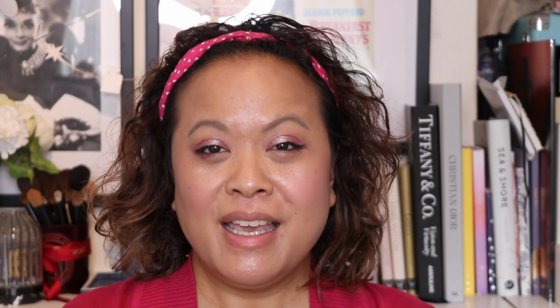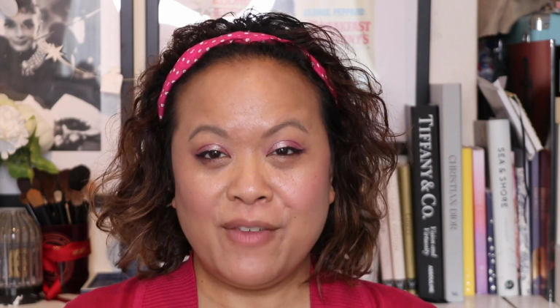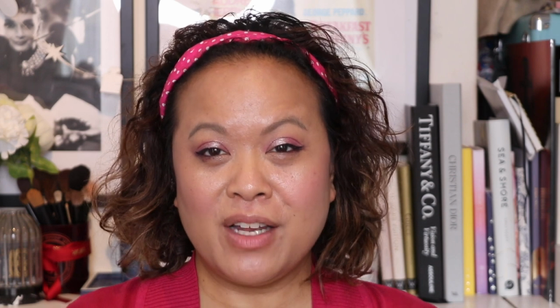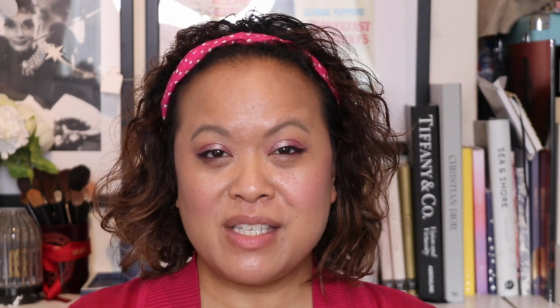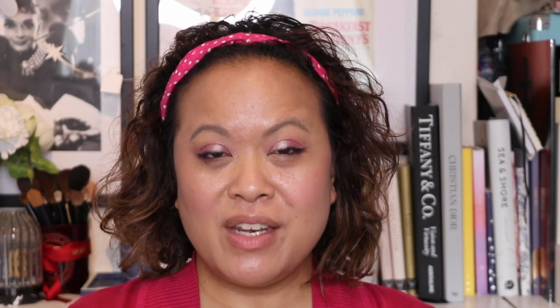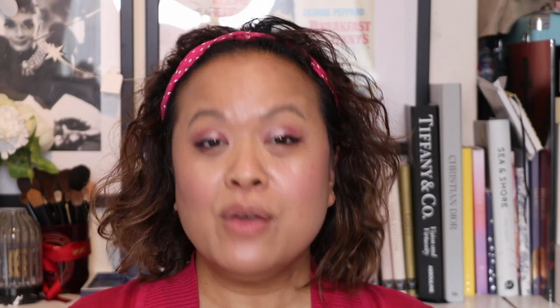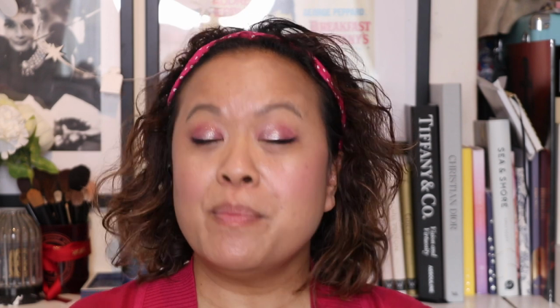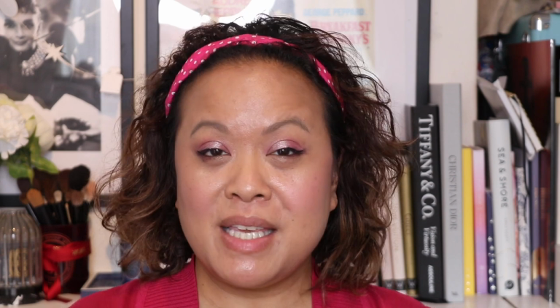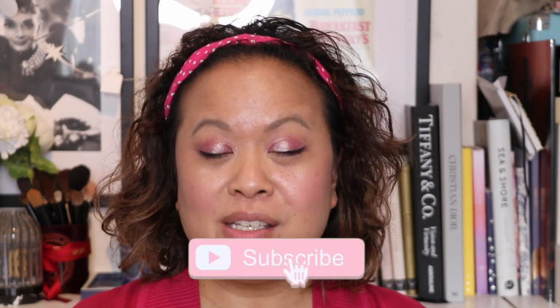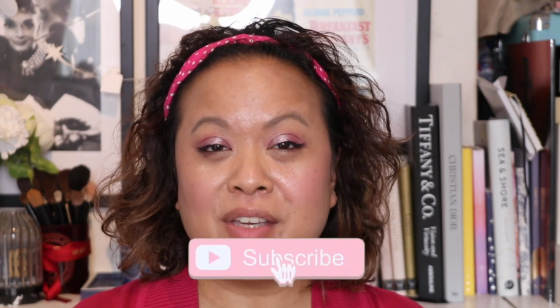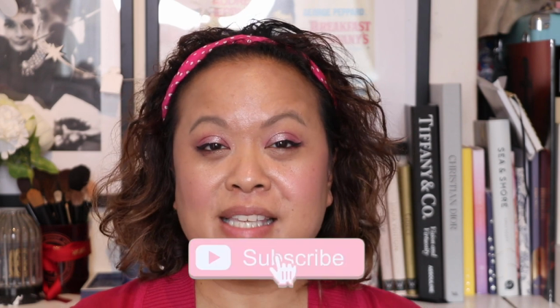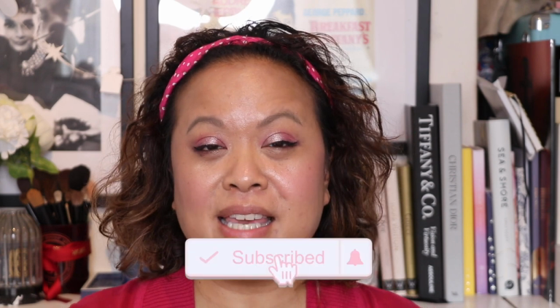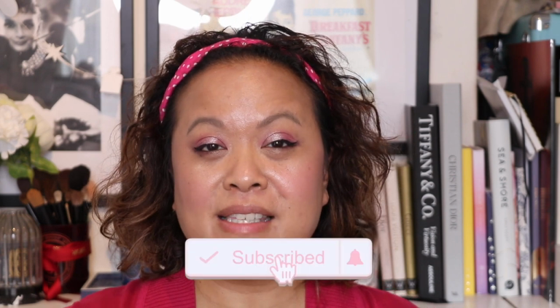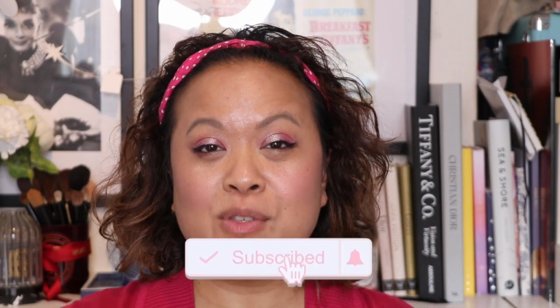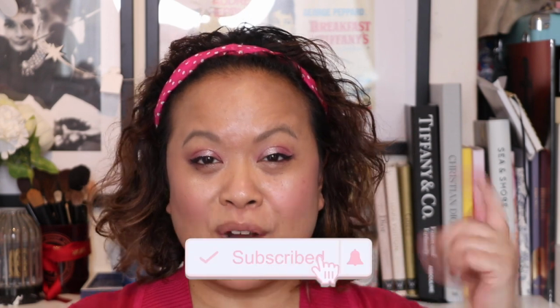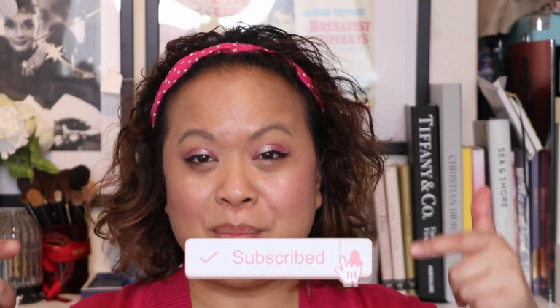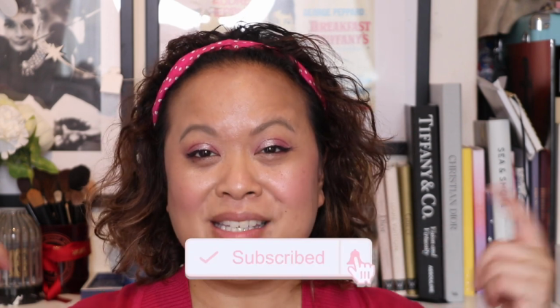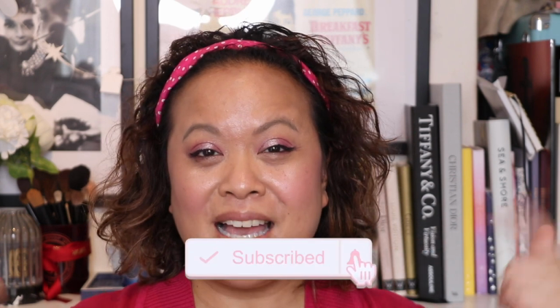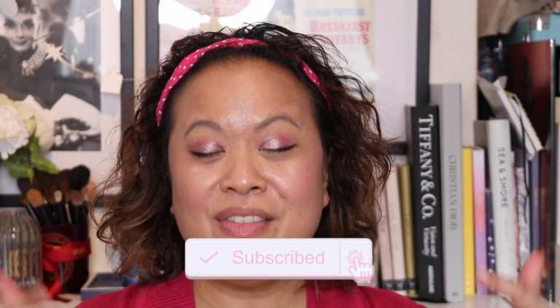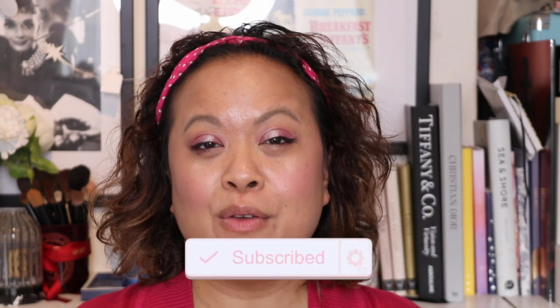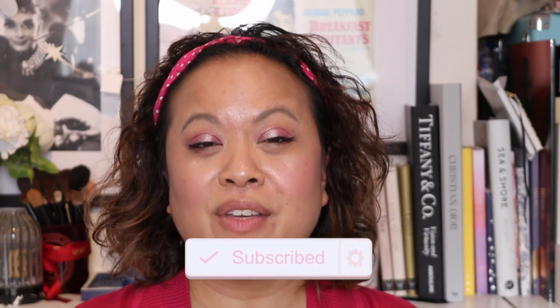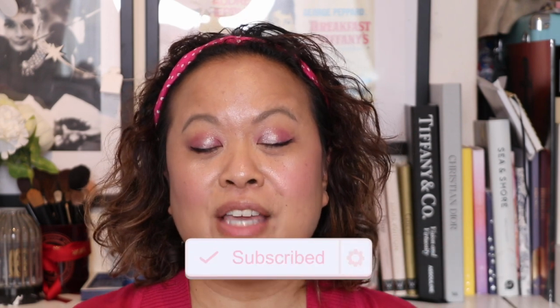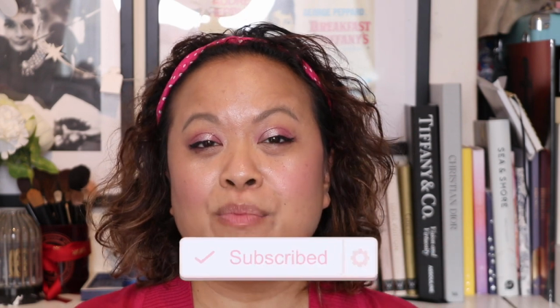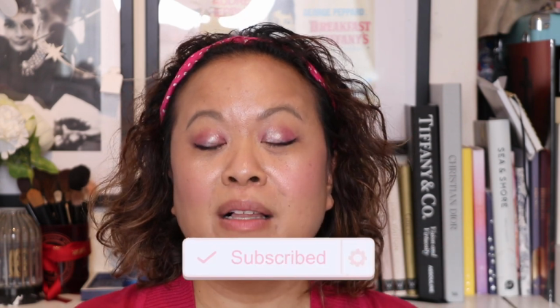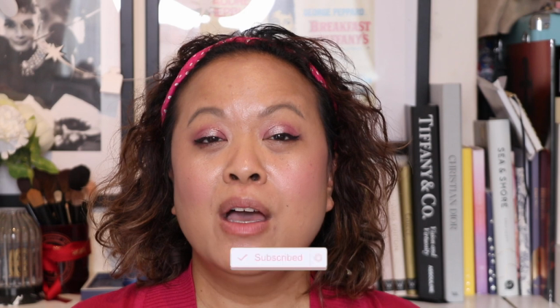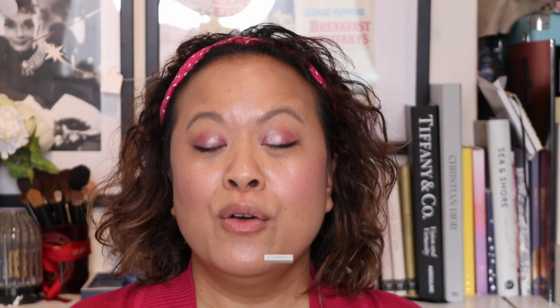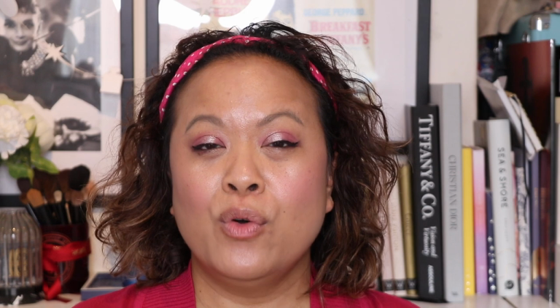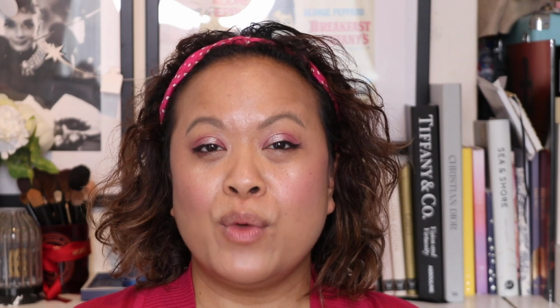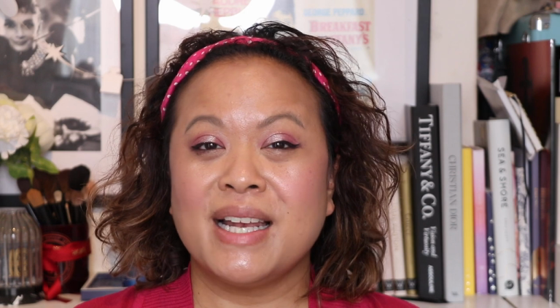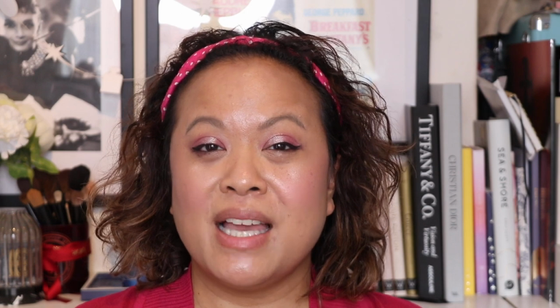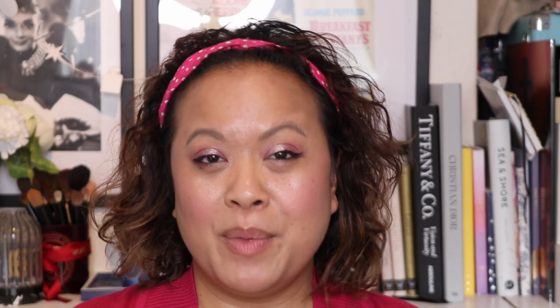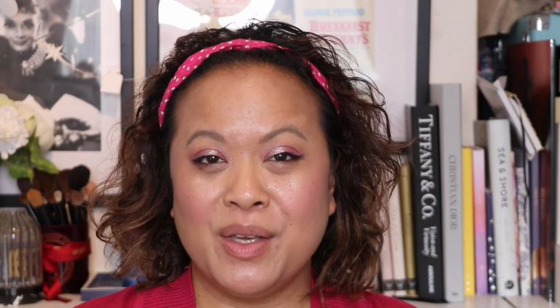If you like this video then please don't forget to hit the subscribe button and the notification bell for weekly uploads.